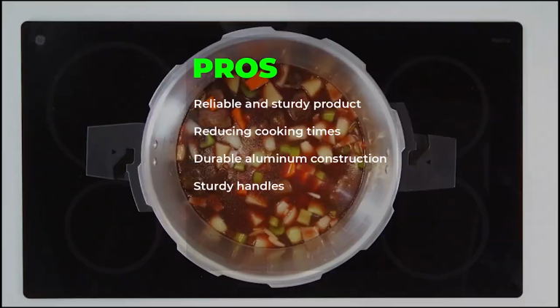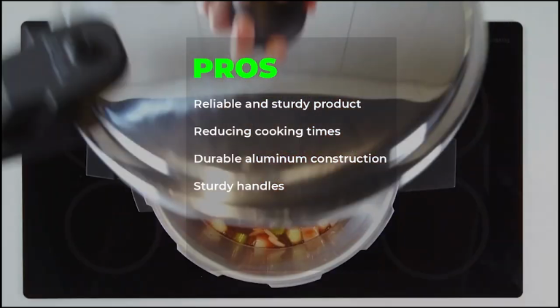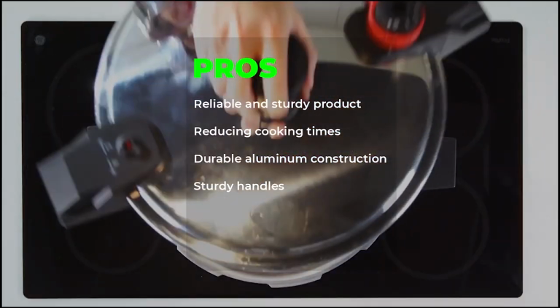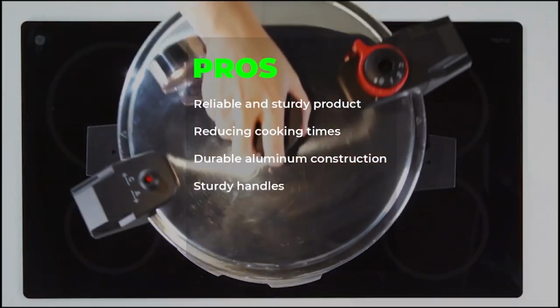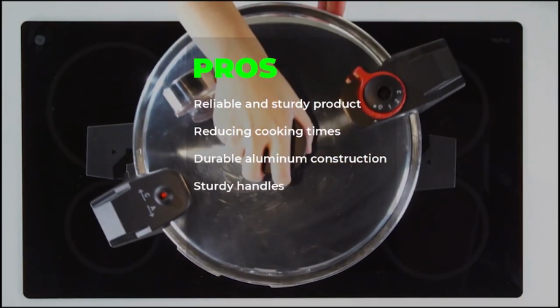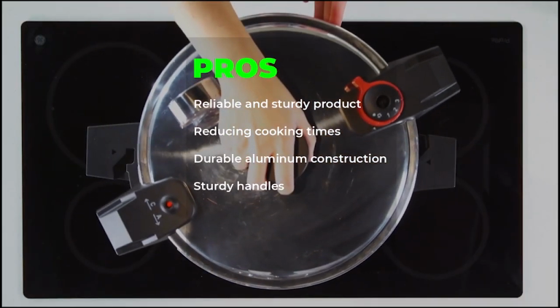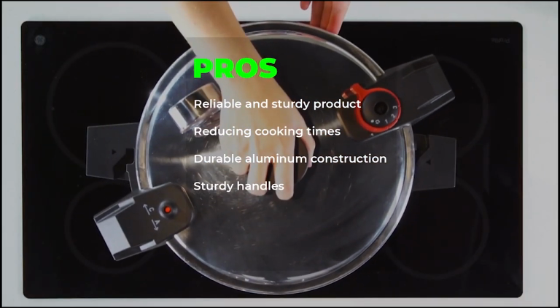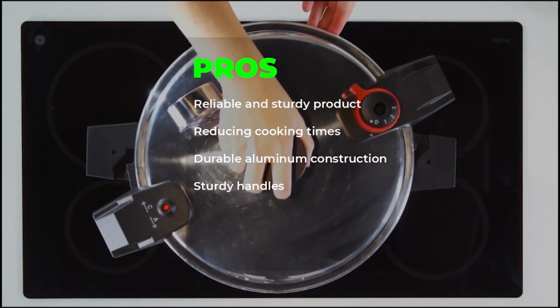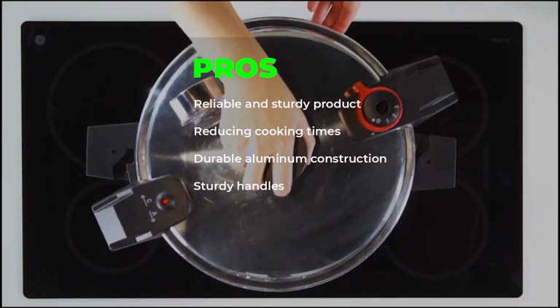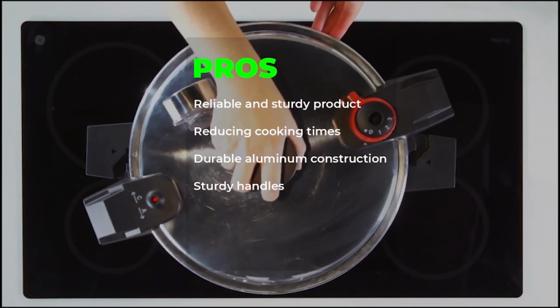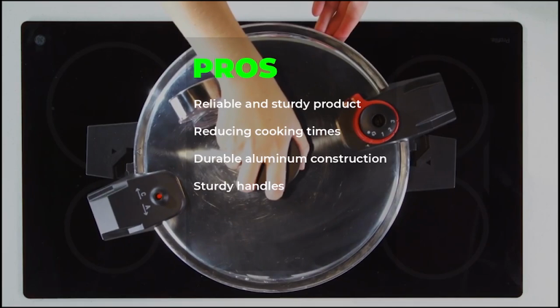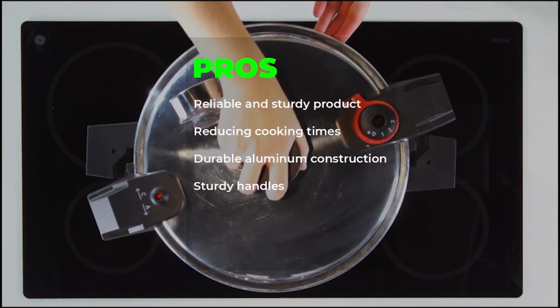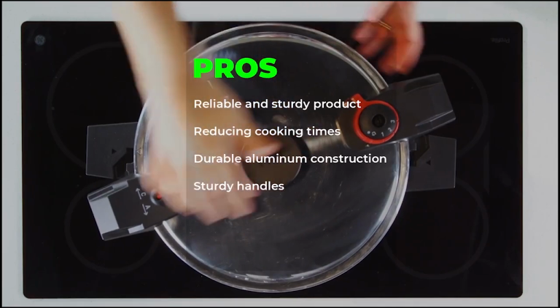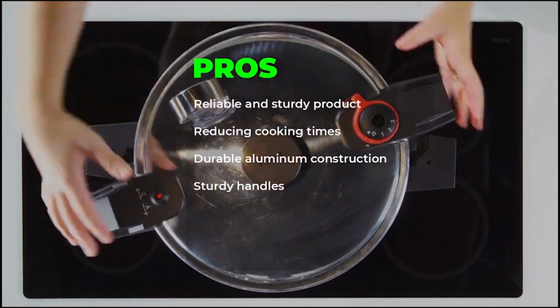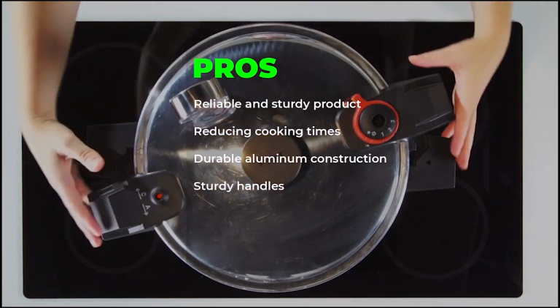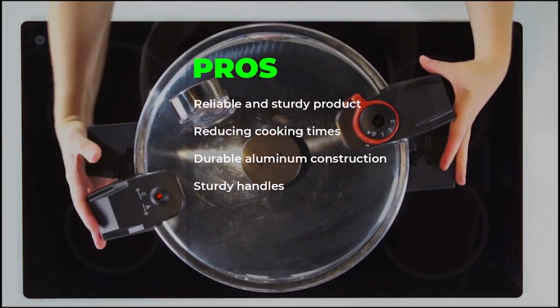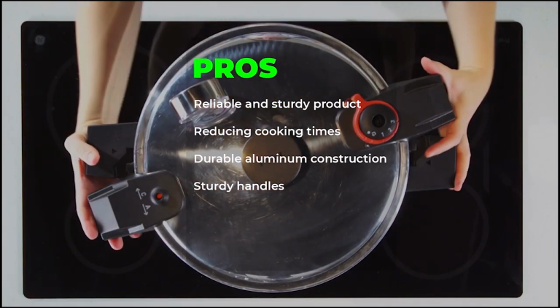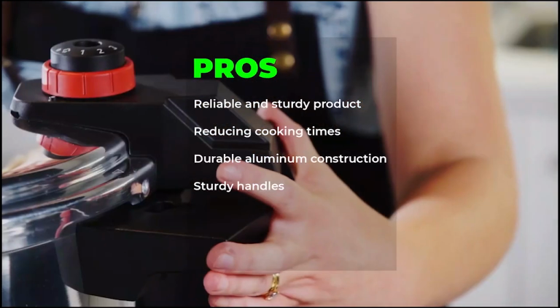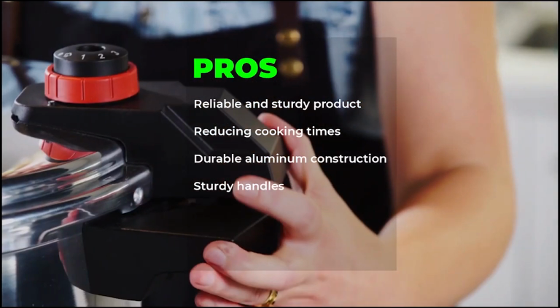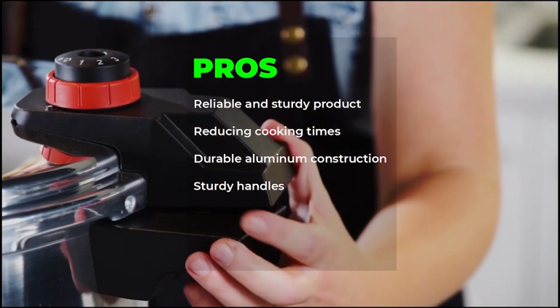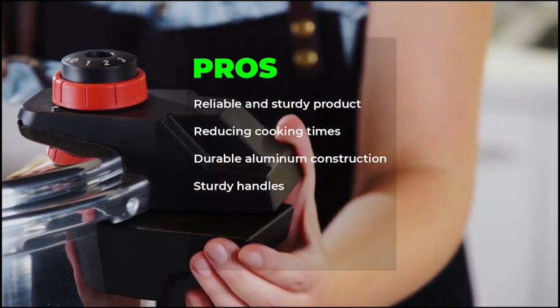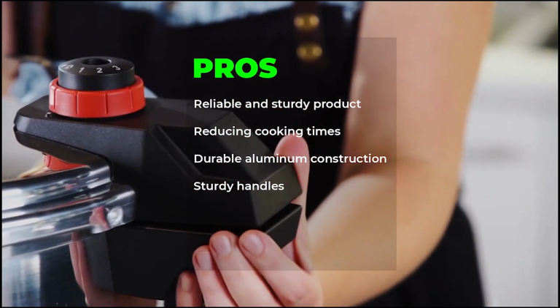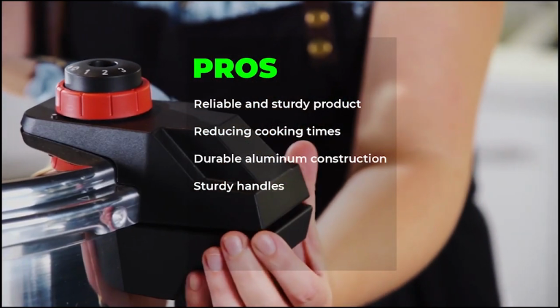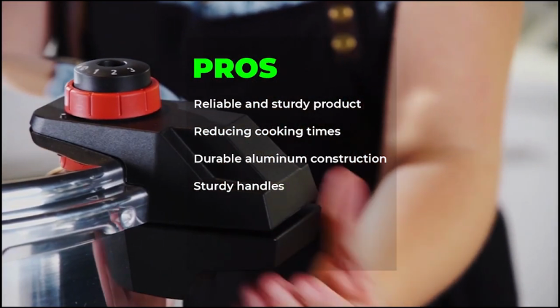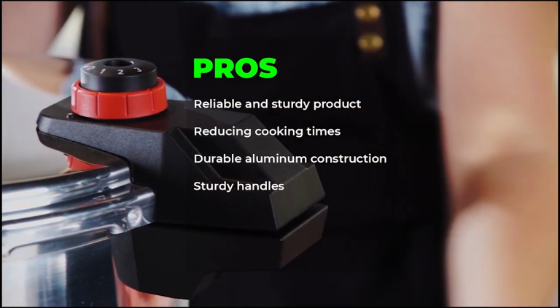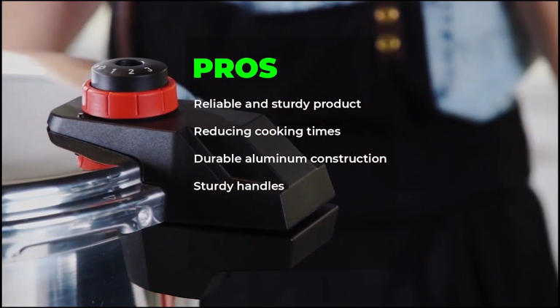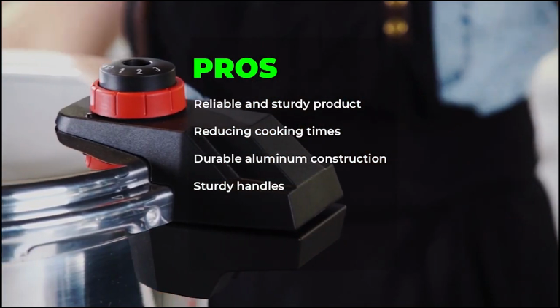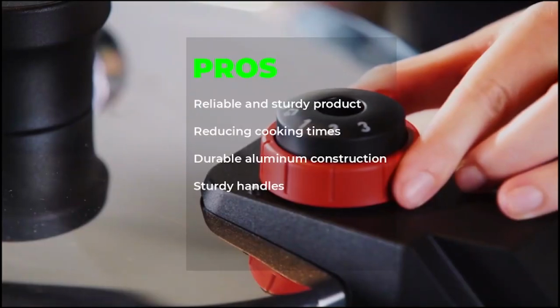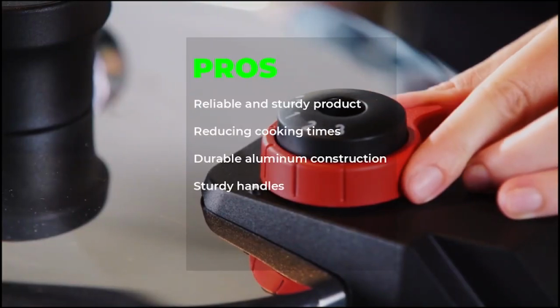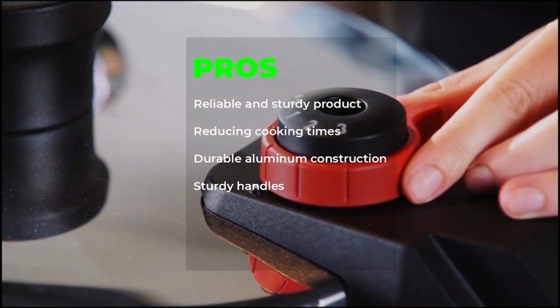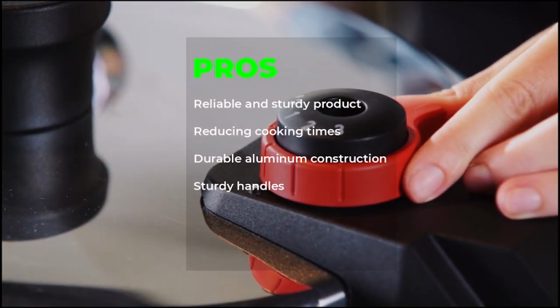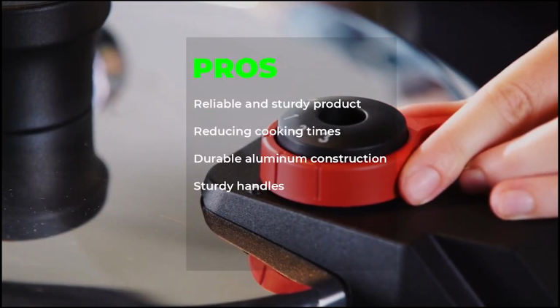Pros: reliable and sturdy product, reduces cooking time, durable aluminum construction, and sturdy handles.